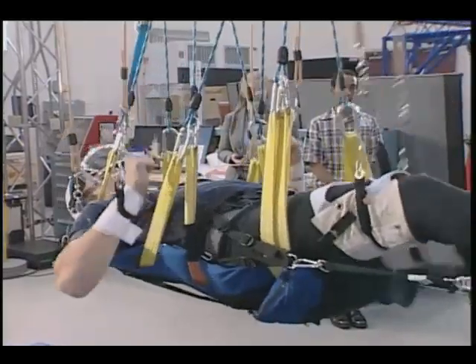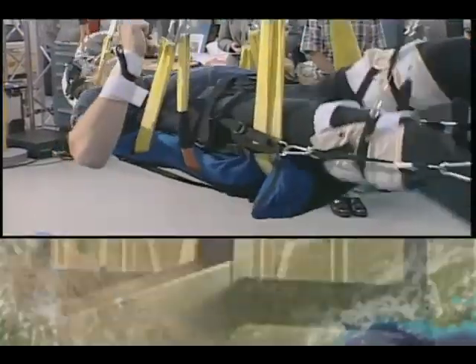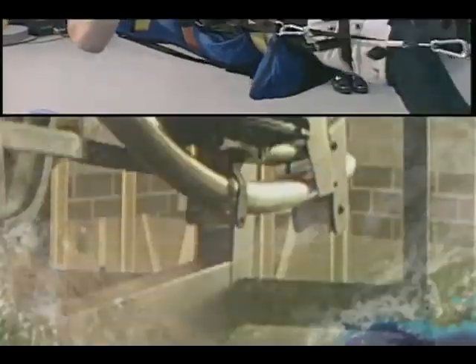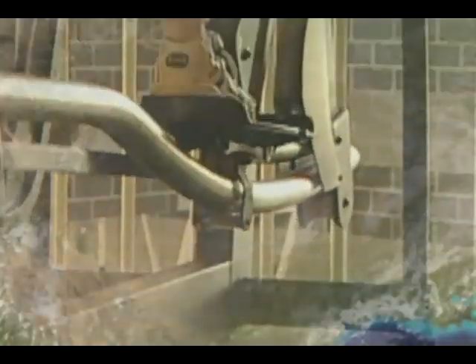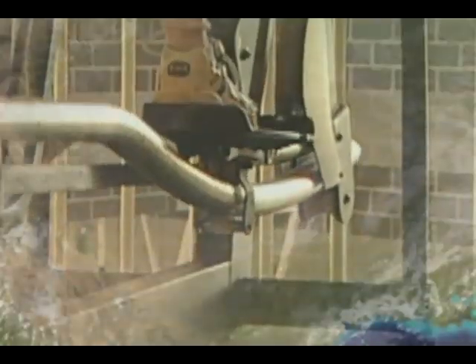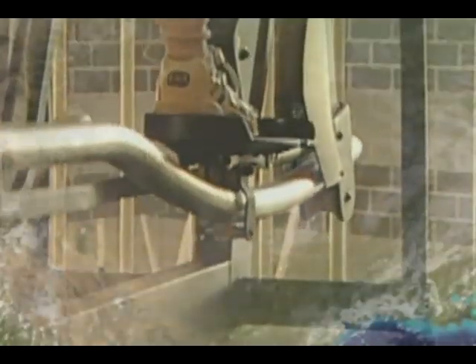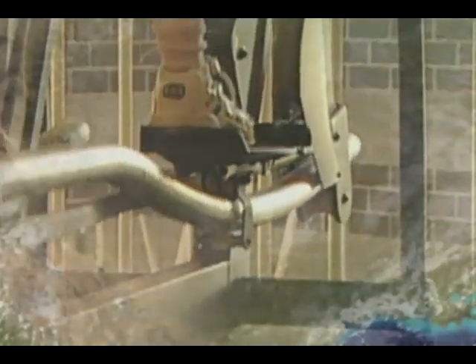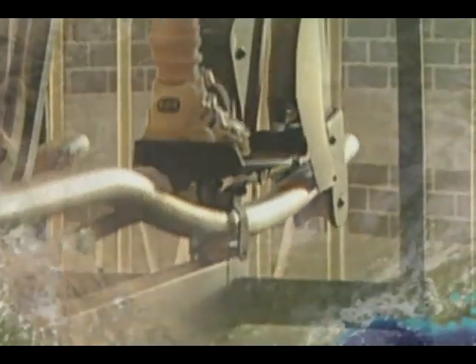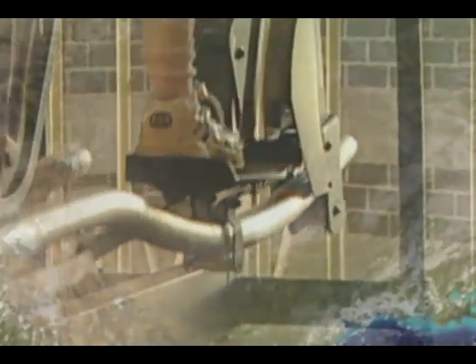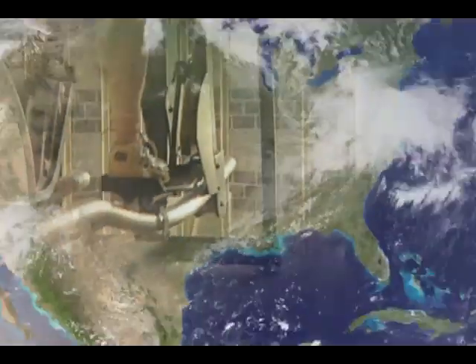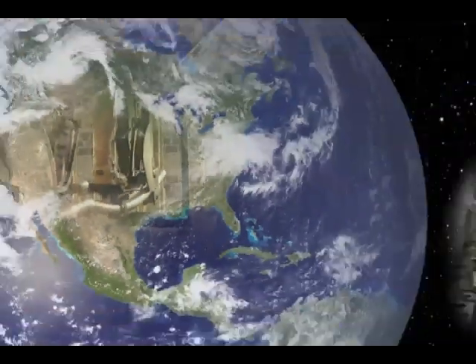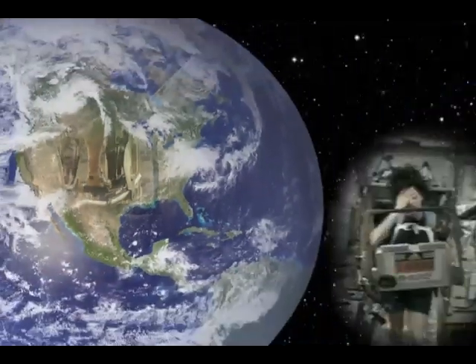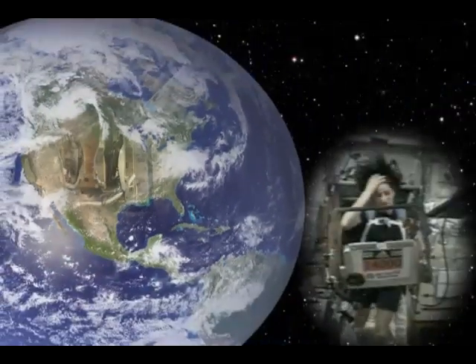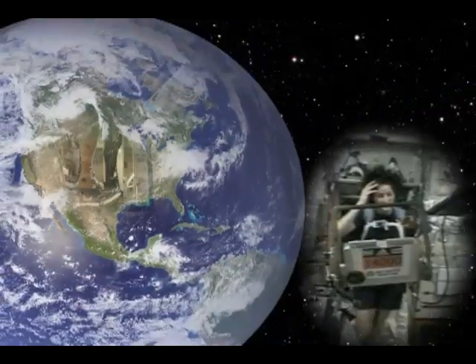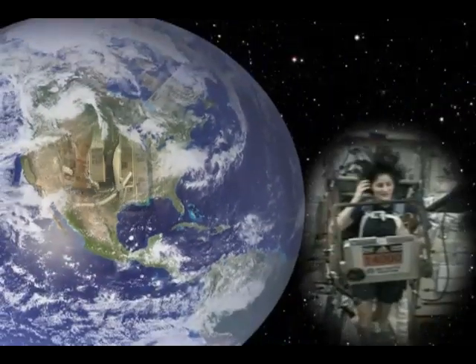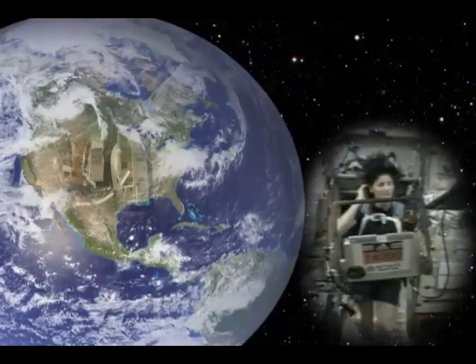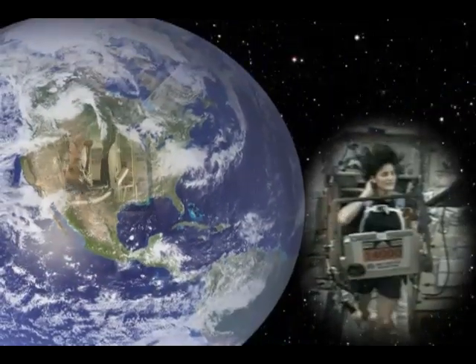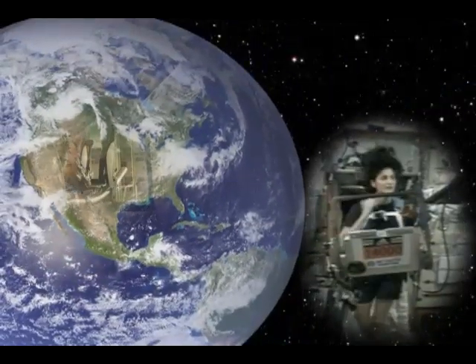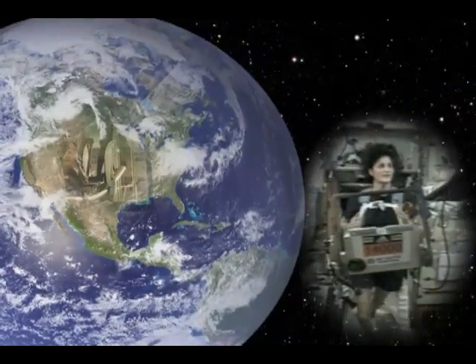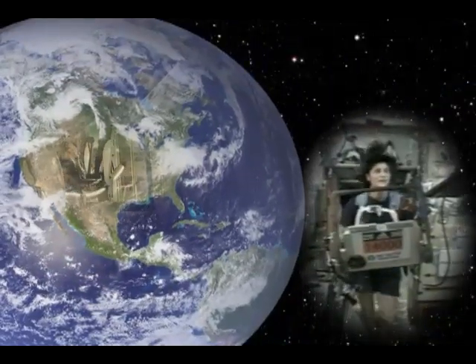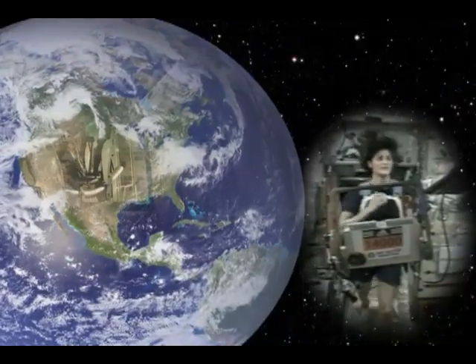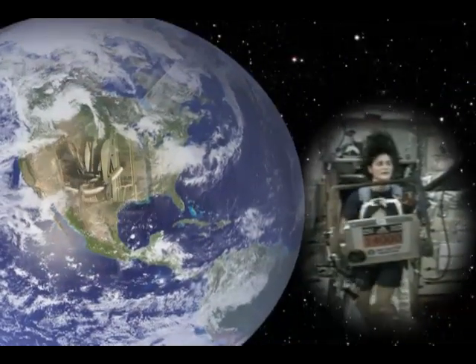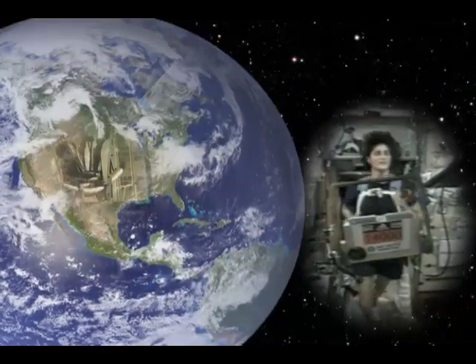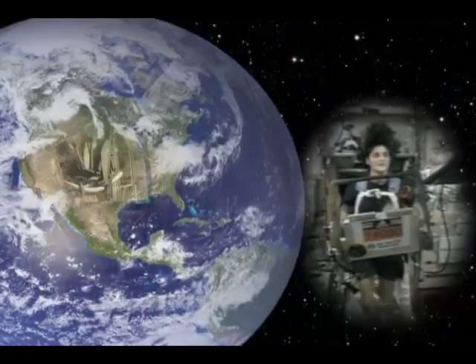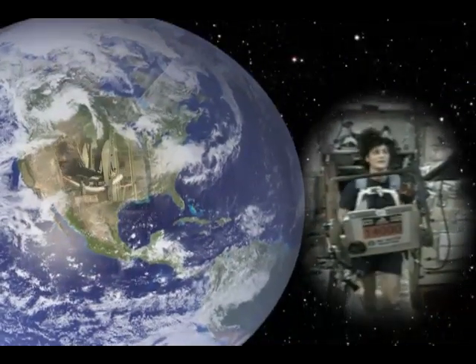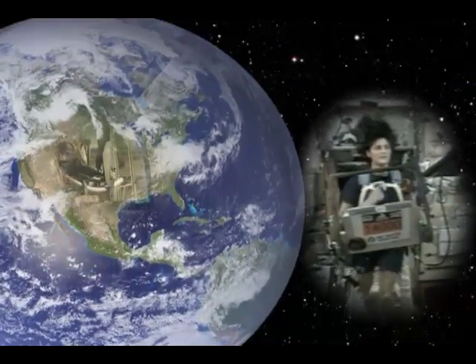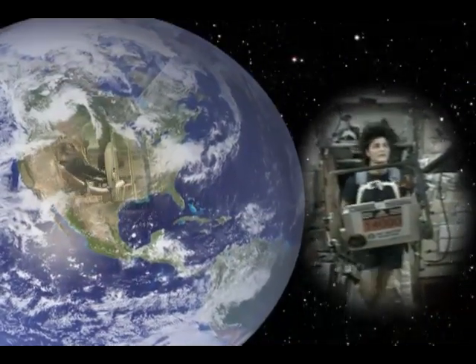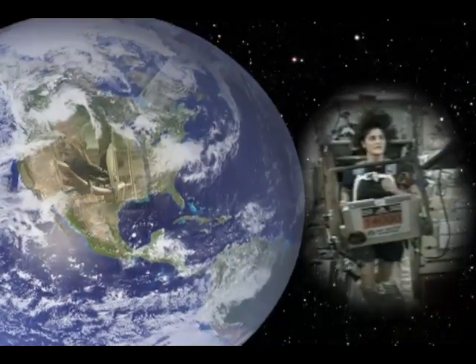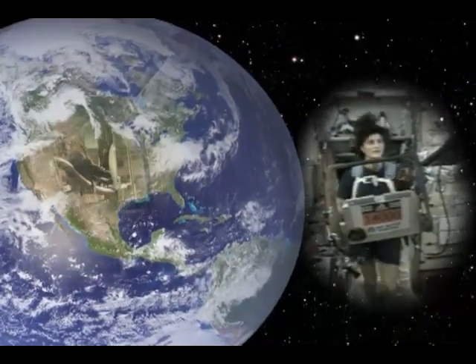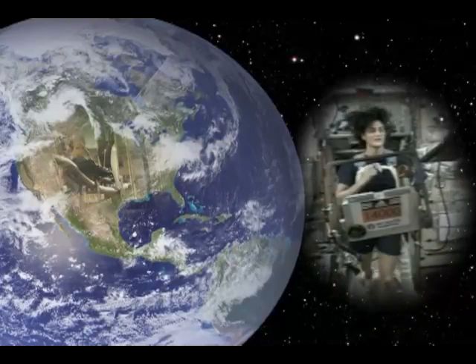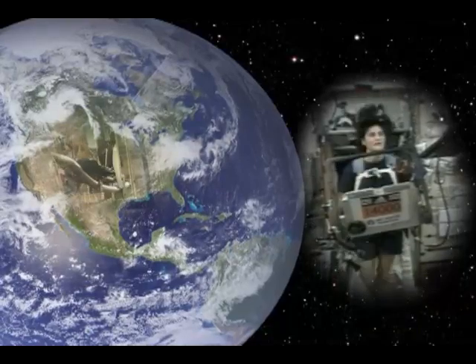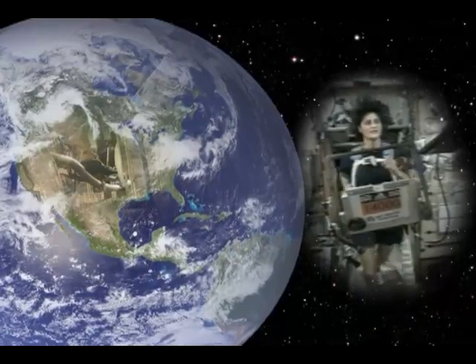Whether we're here on Earth or out in space, having good health is important for all of us.